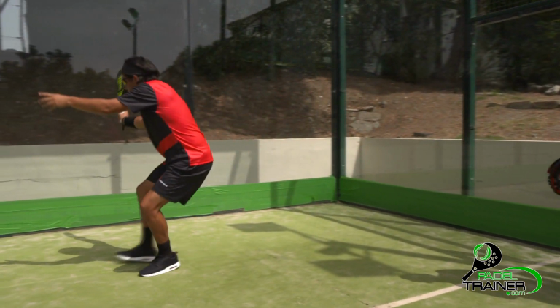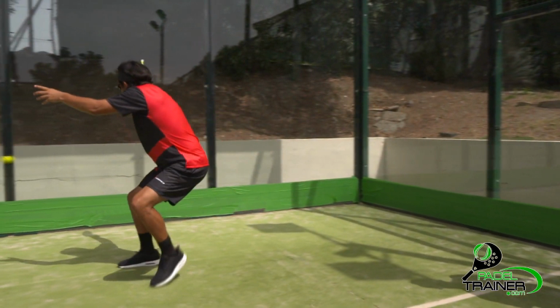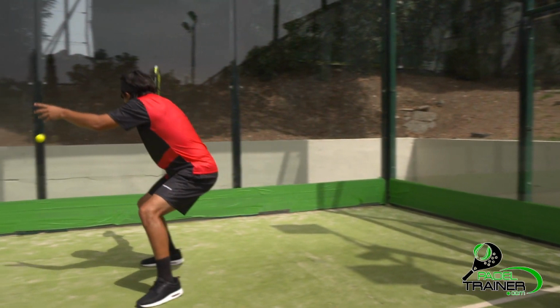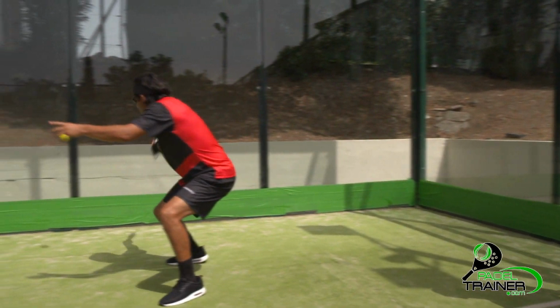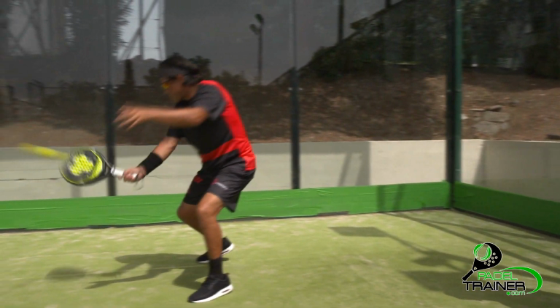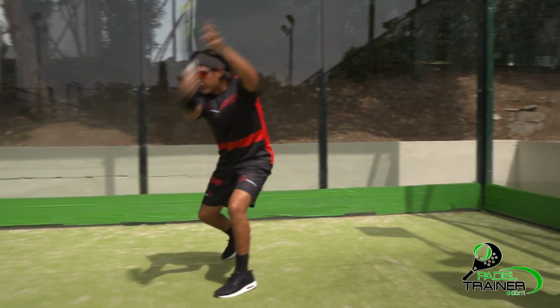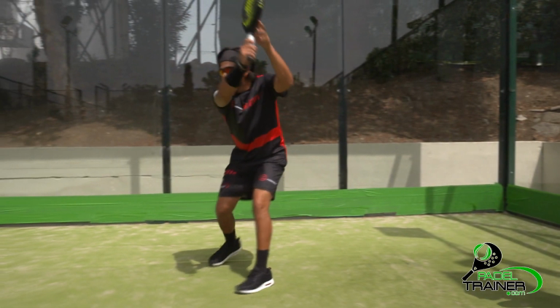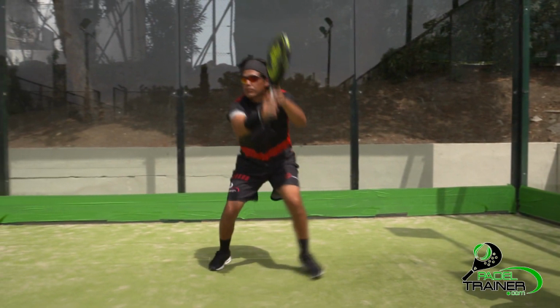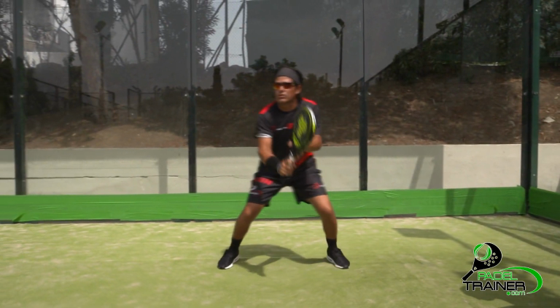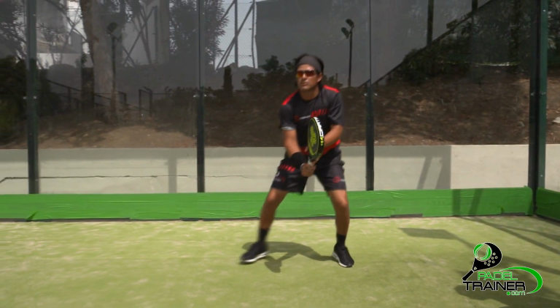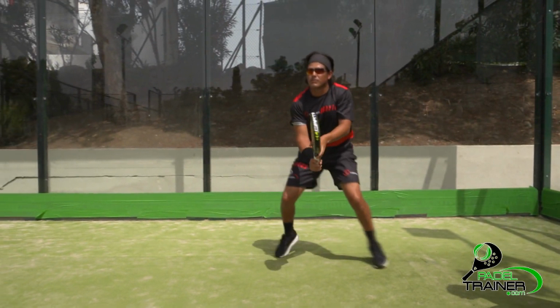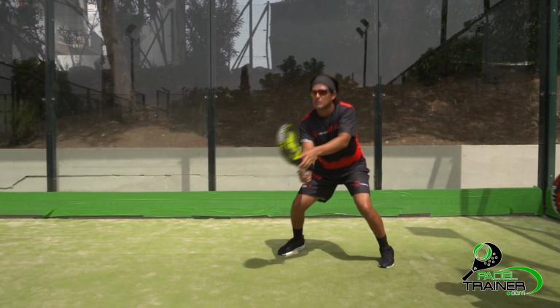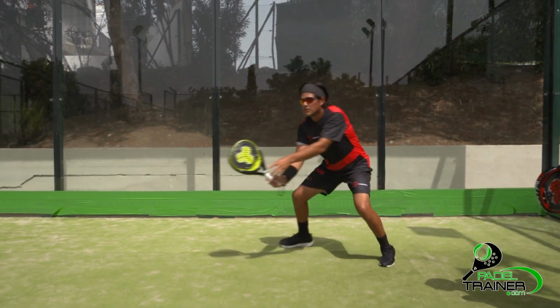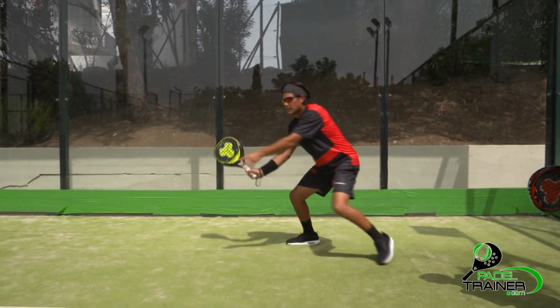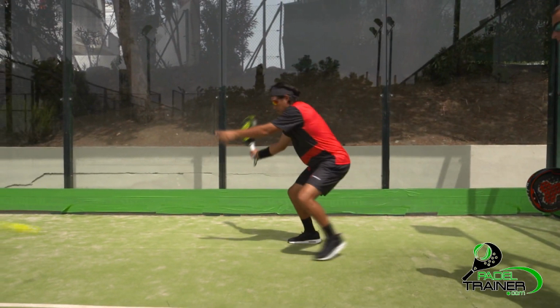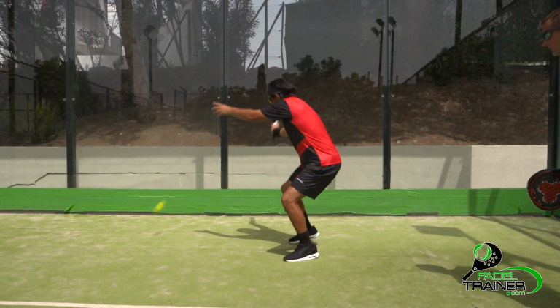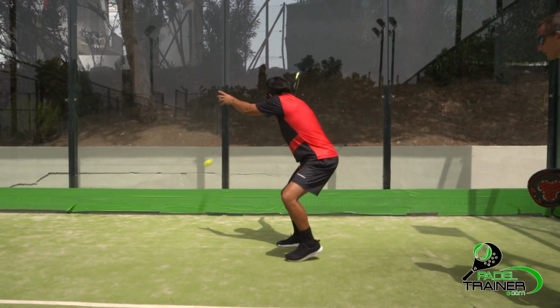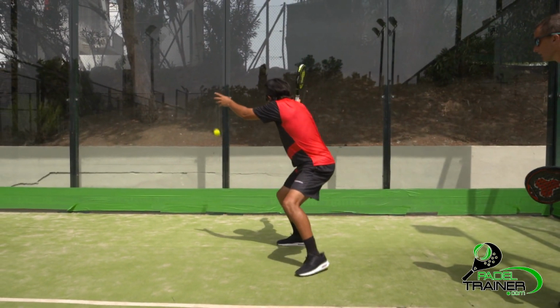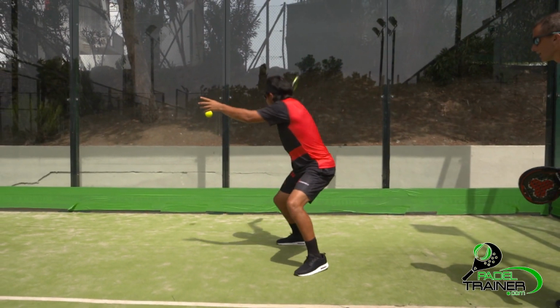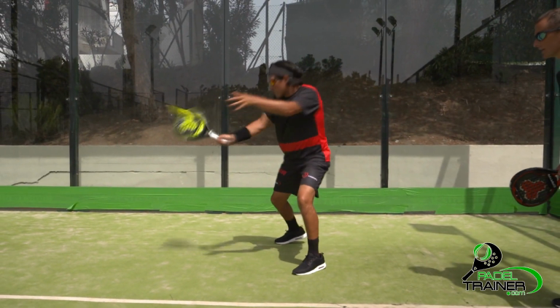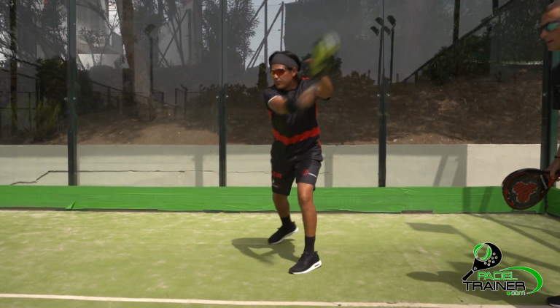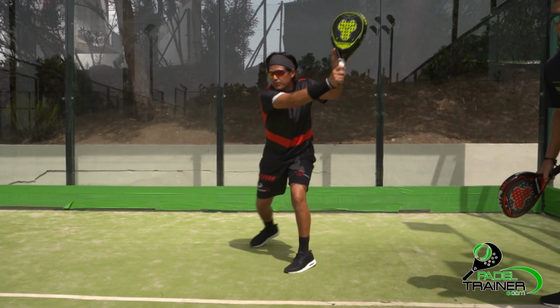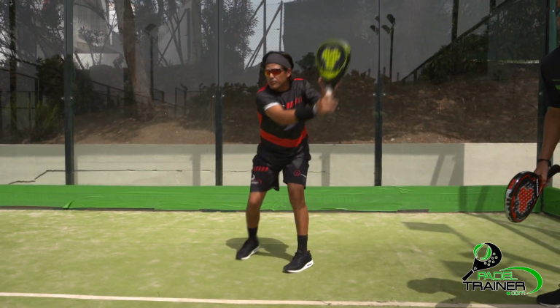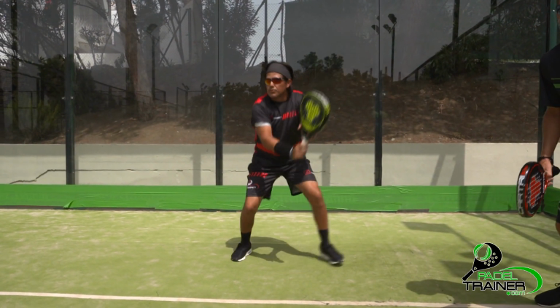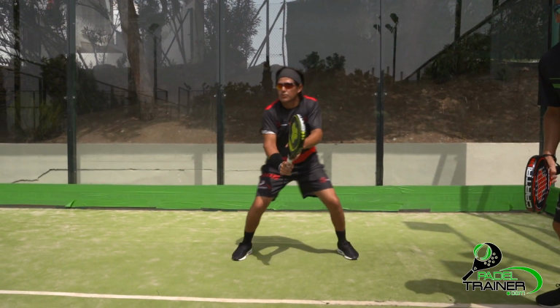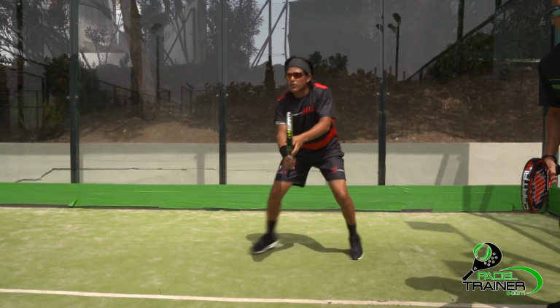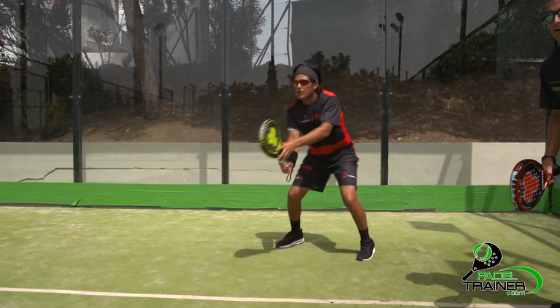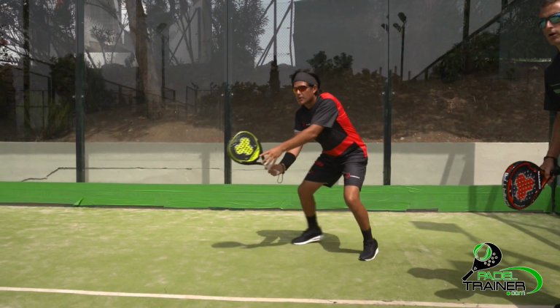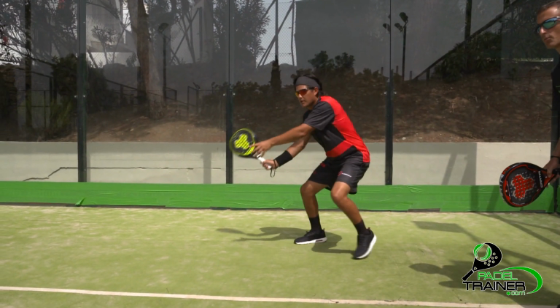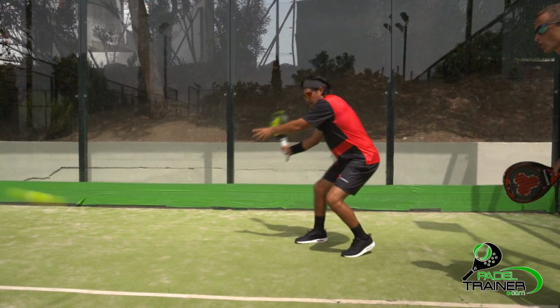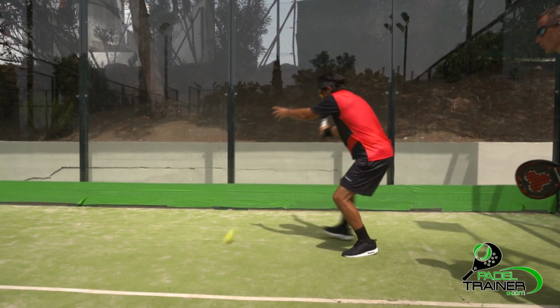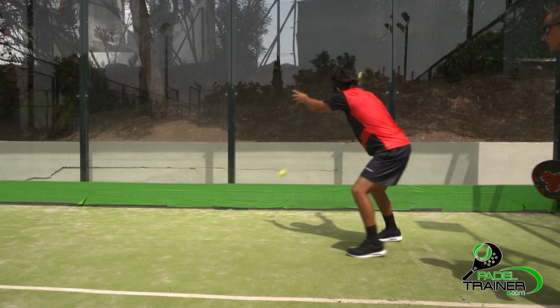Footwork needs to be intense, as position will need to be corrected, offering margin for error to the player.